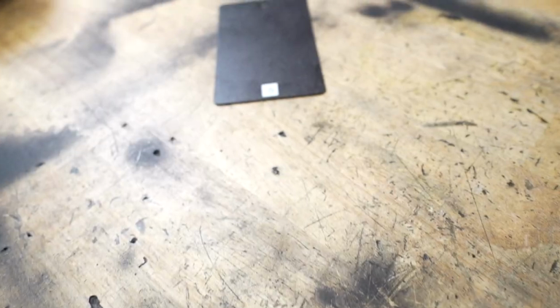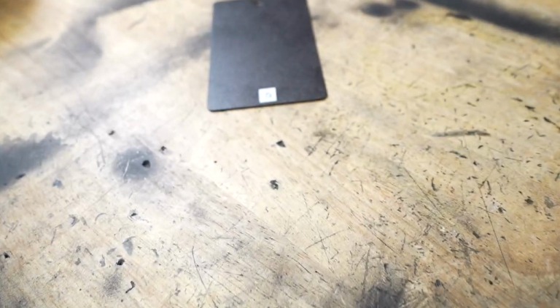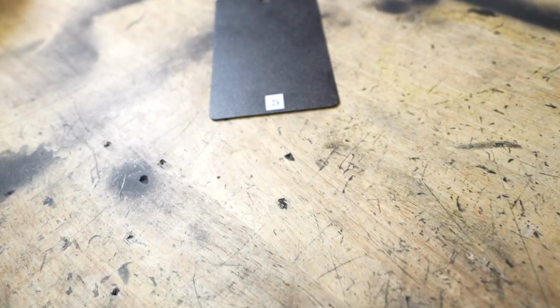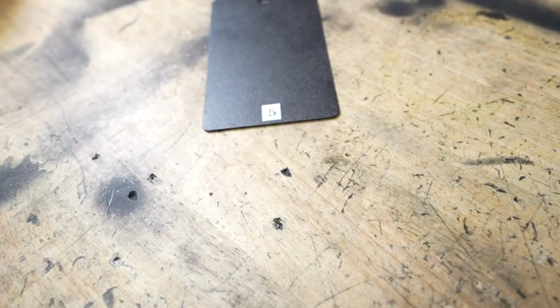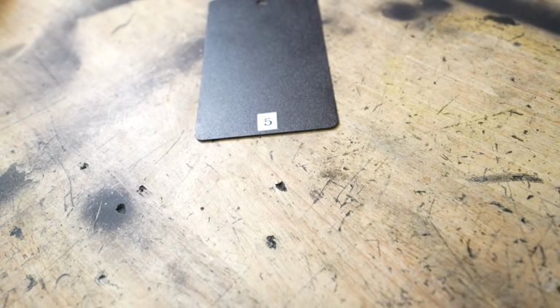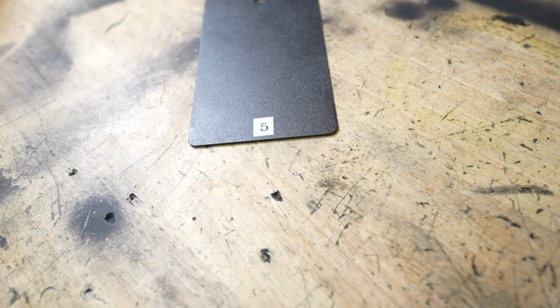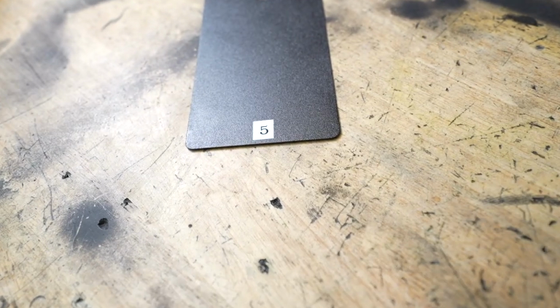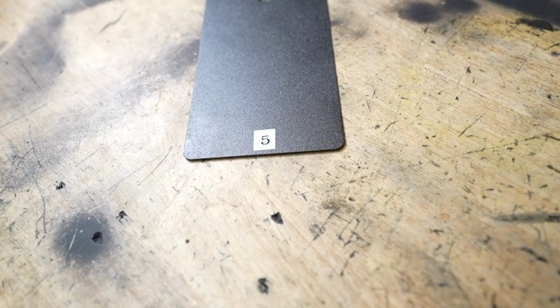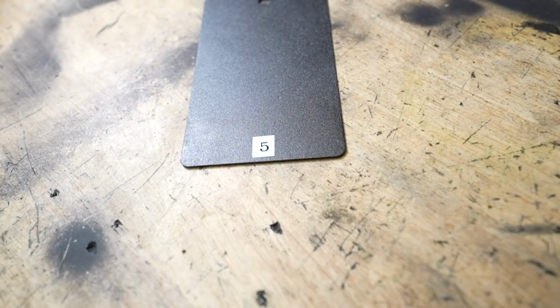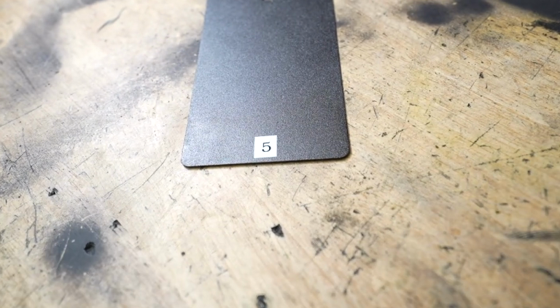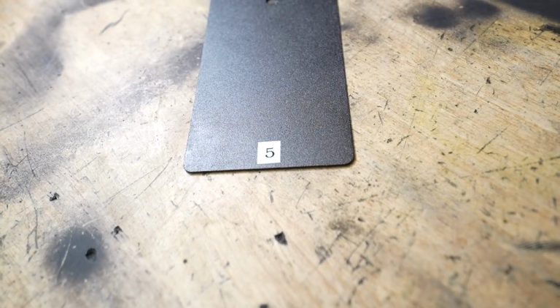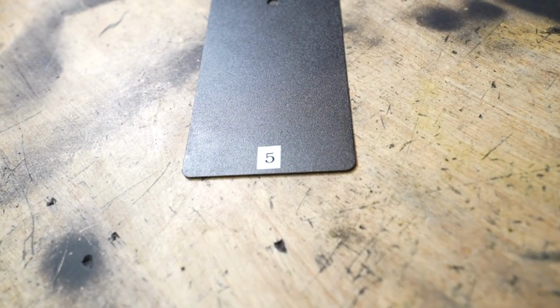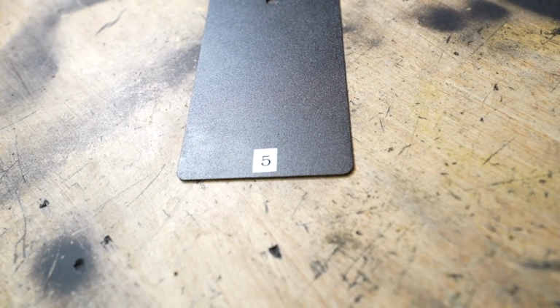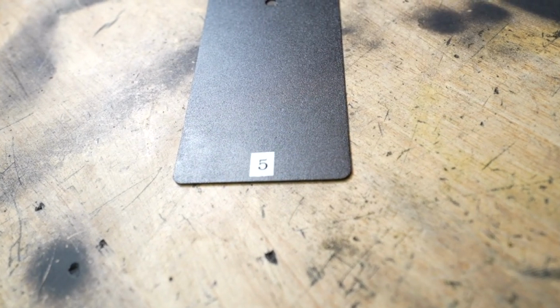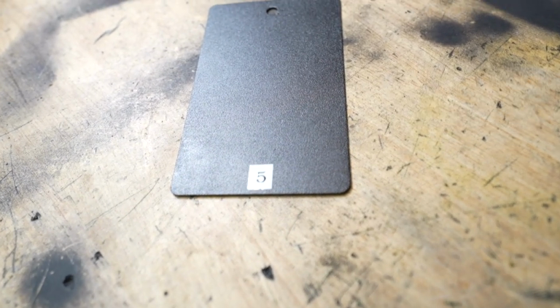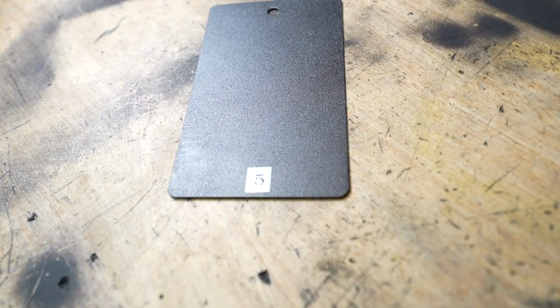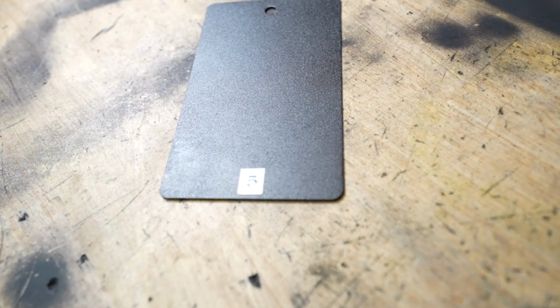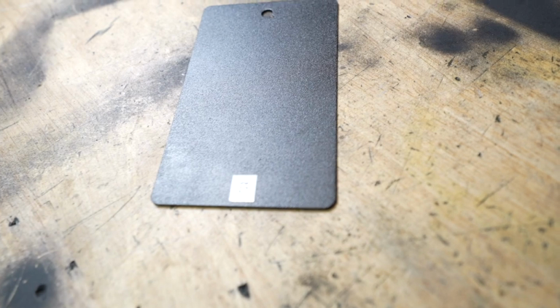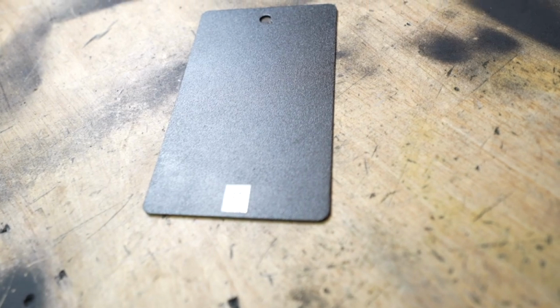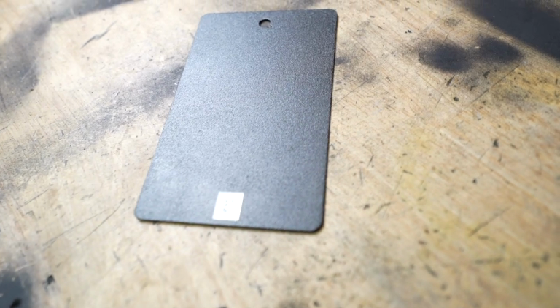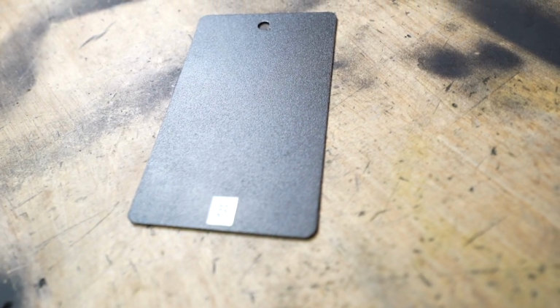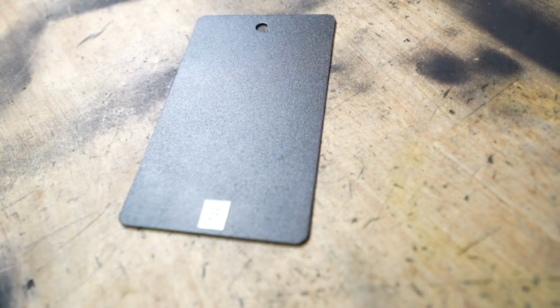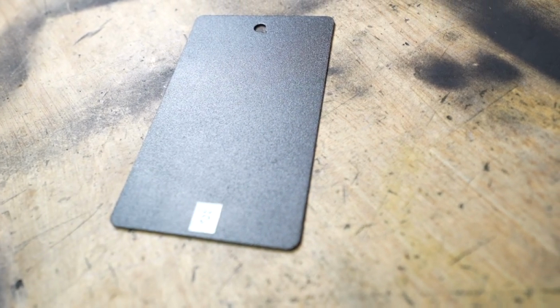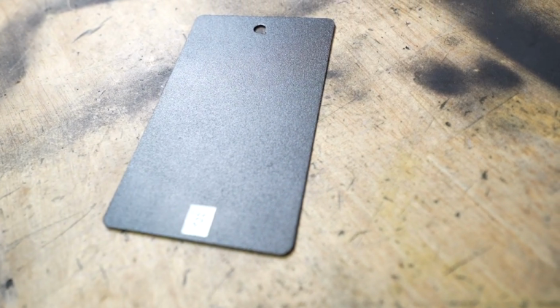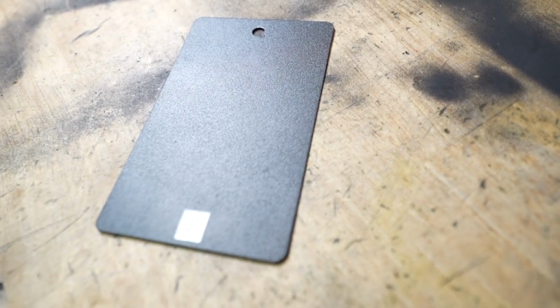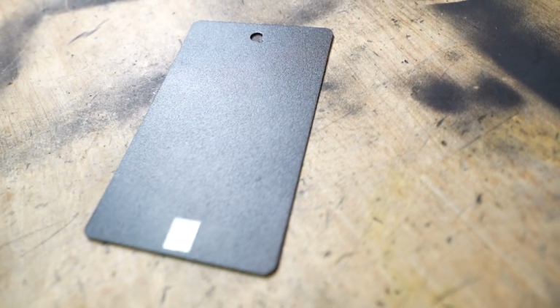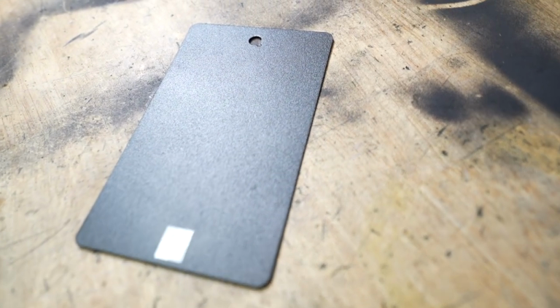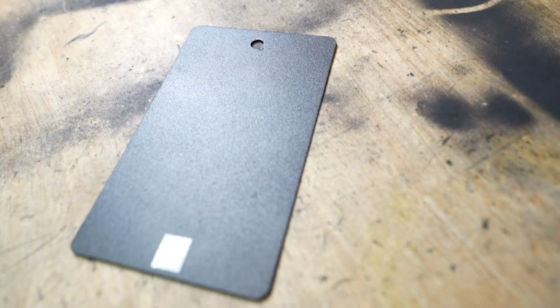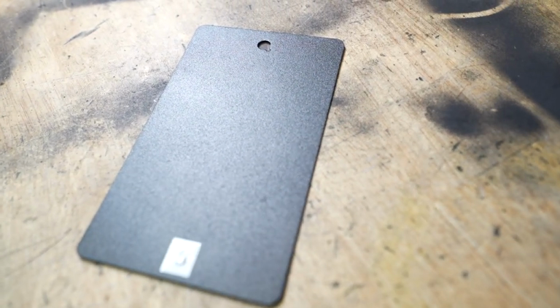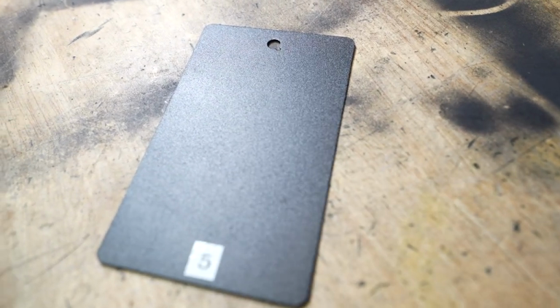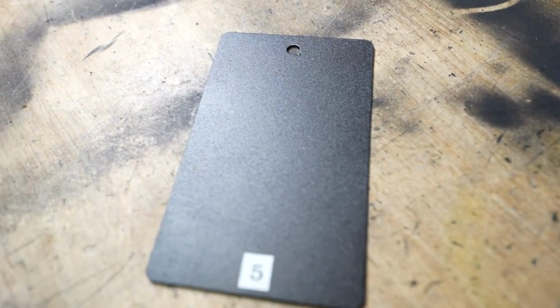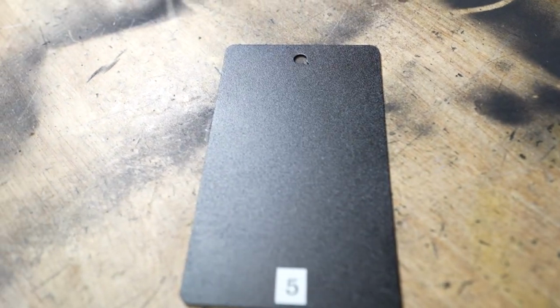I got carried away and forgot to turn the camera on when I was pouring this into the cup. This is Carbide Black from Emerald Coatings.